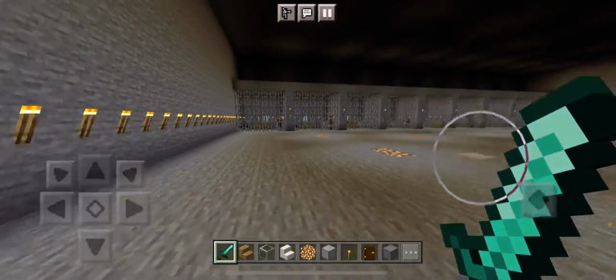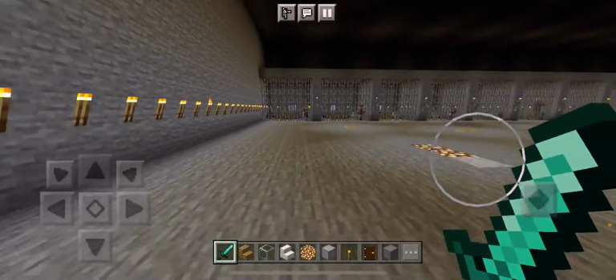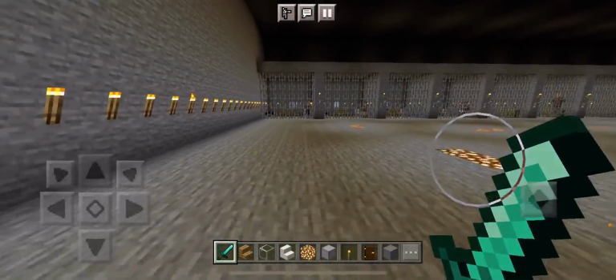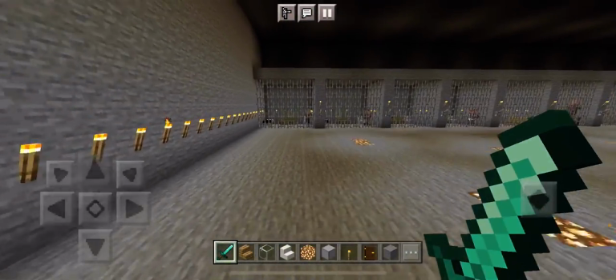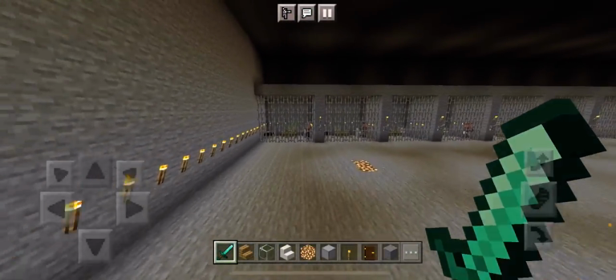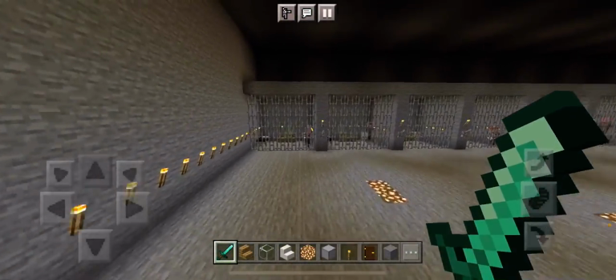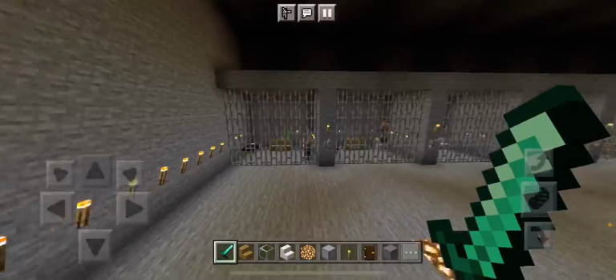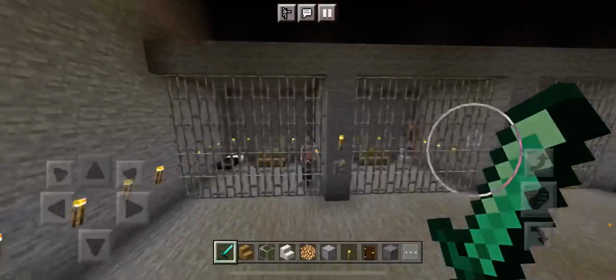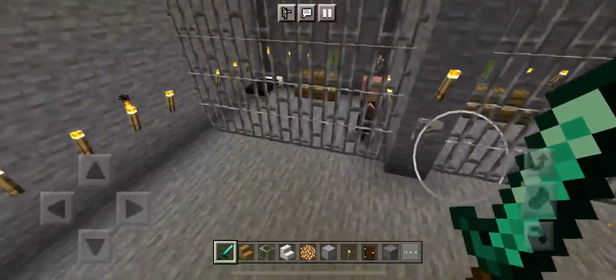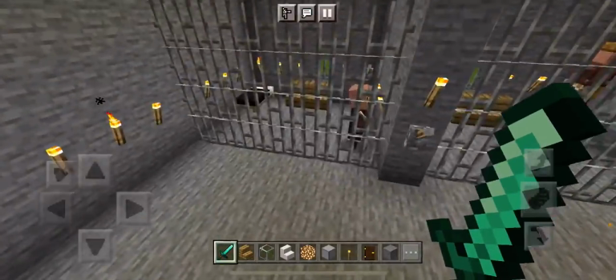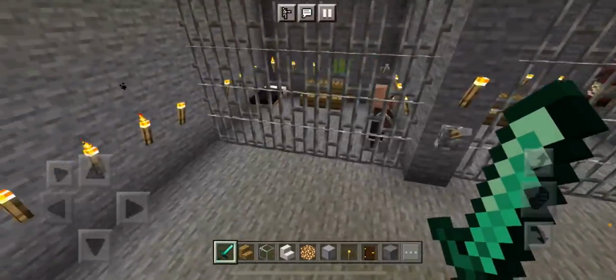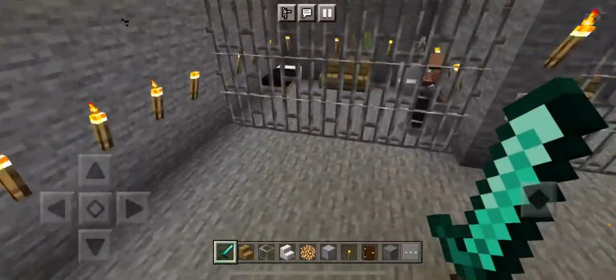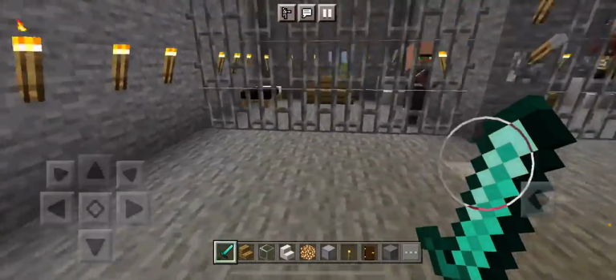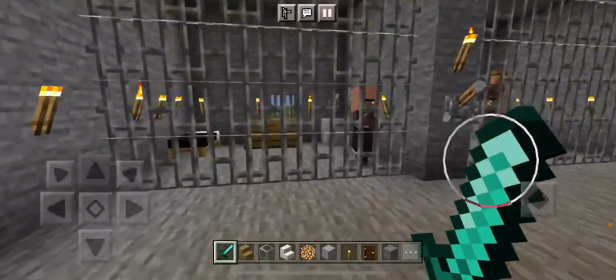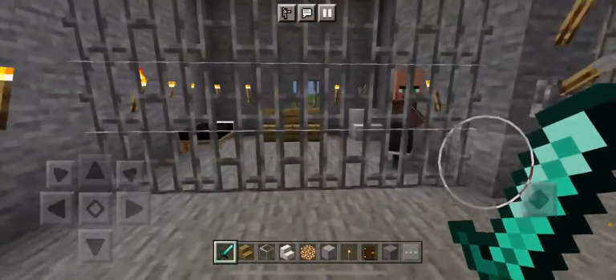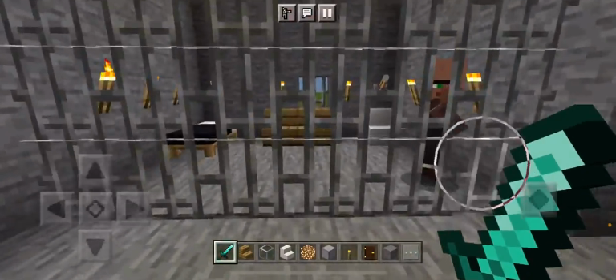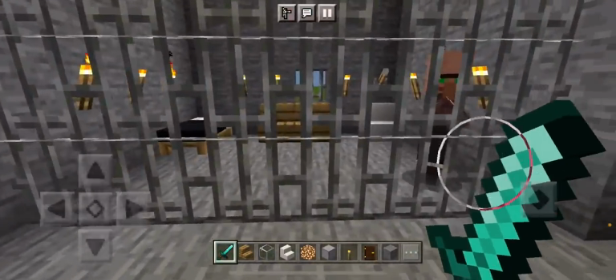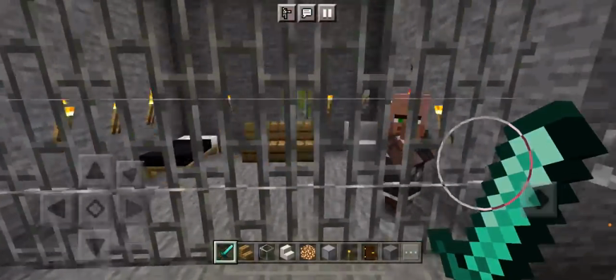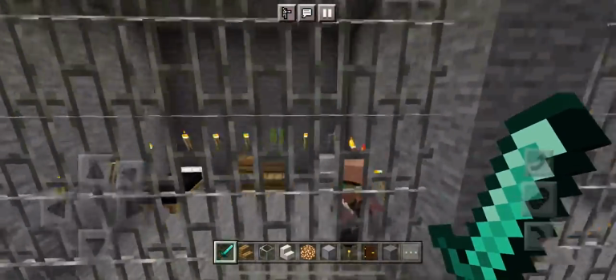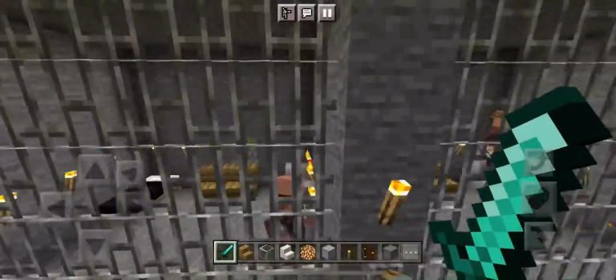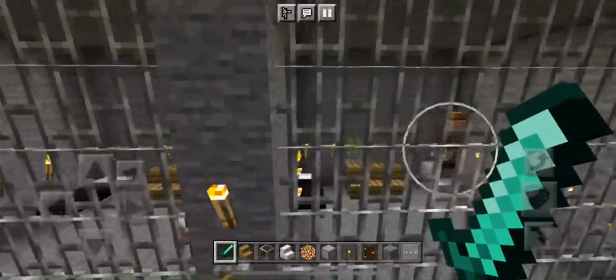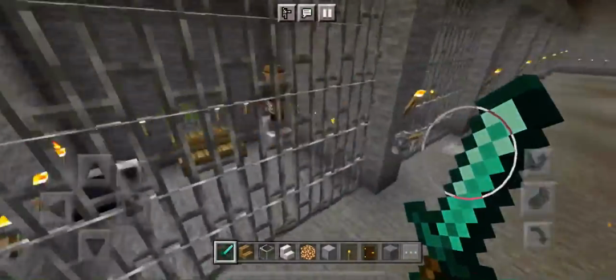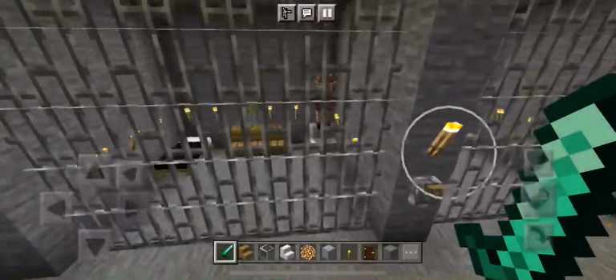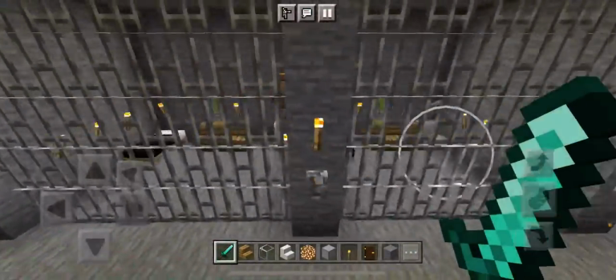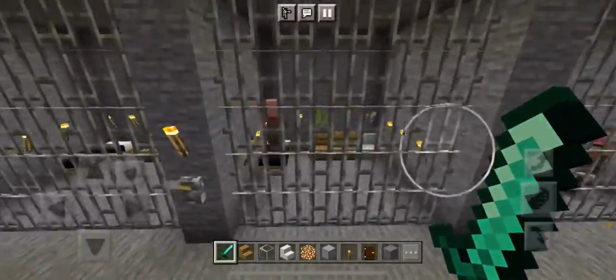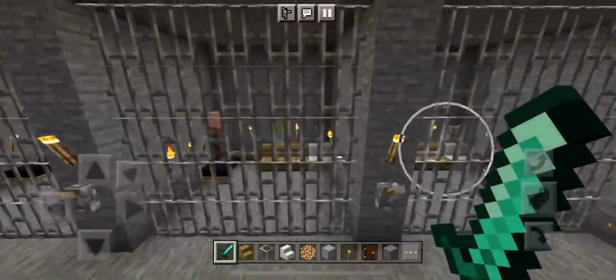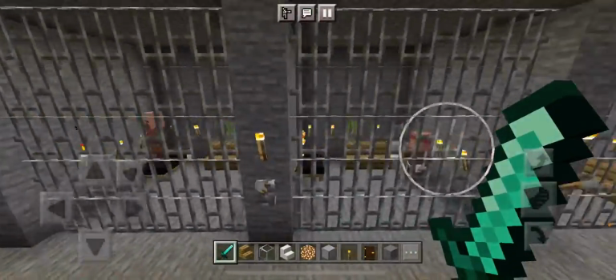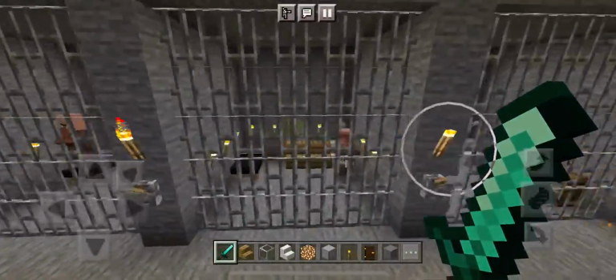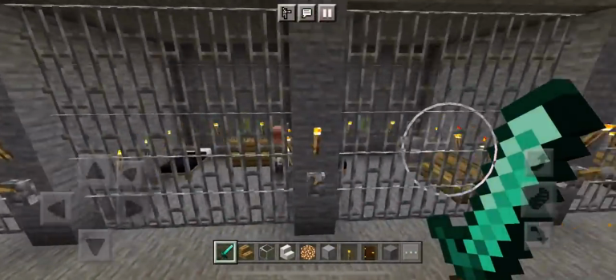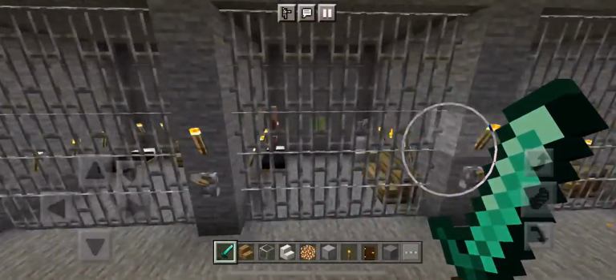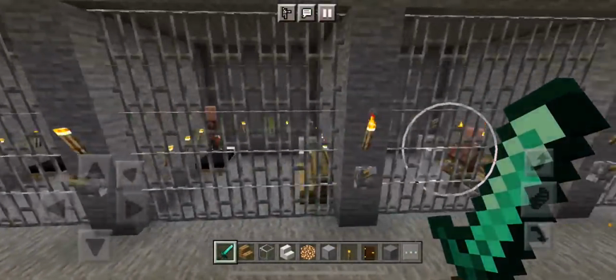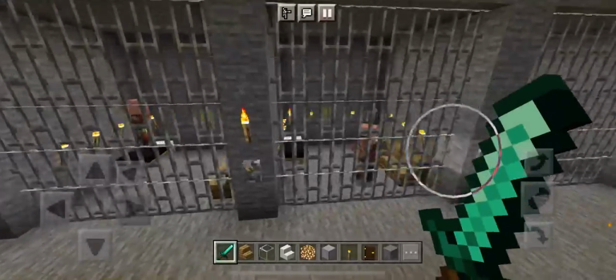Here are the cells. This is what each one looks like. There's villagers in them.